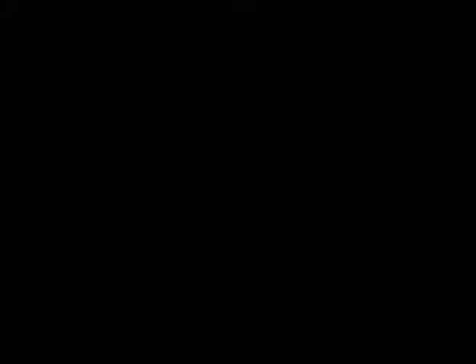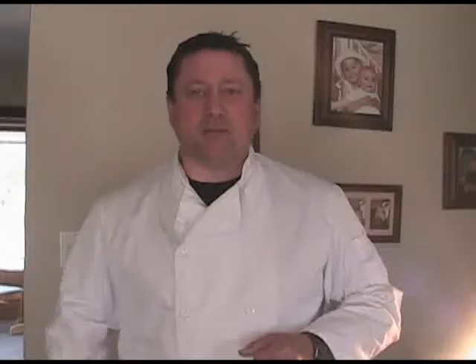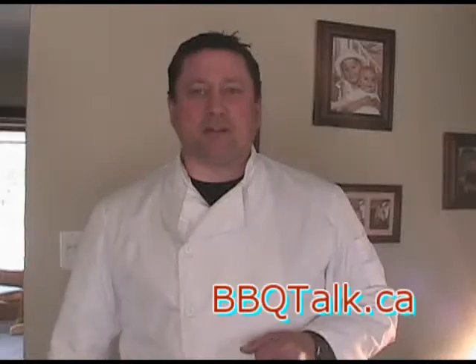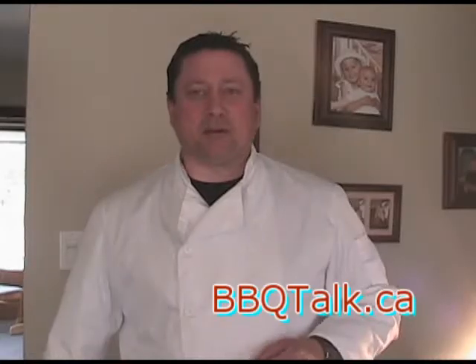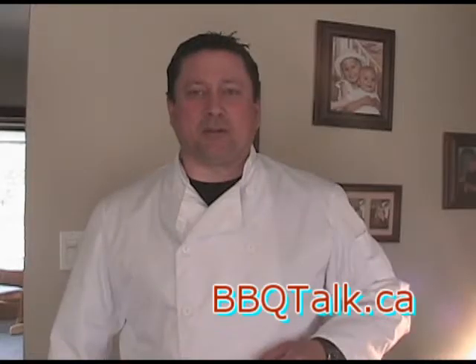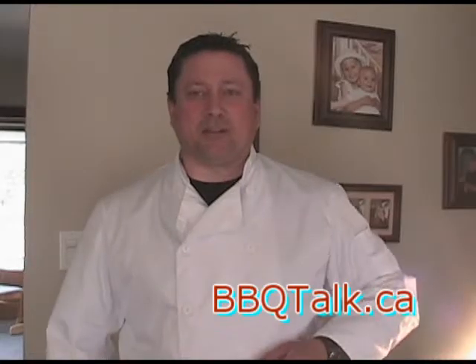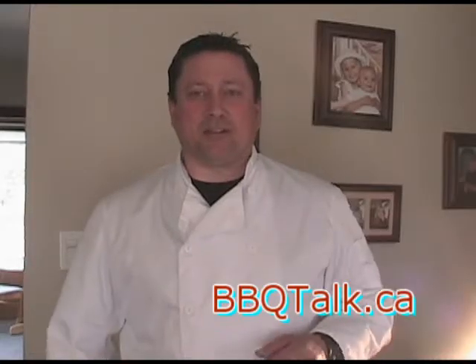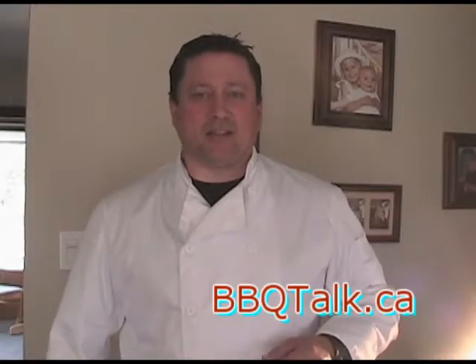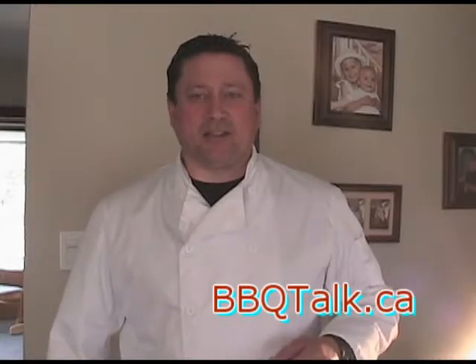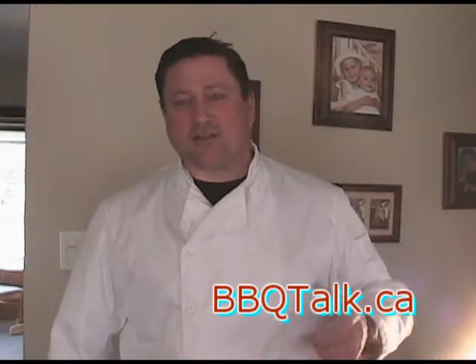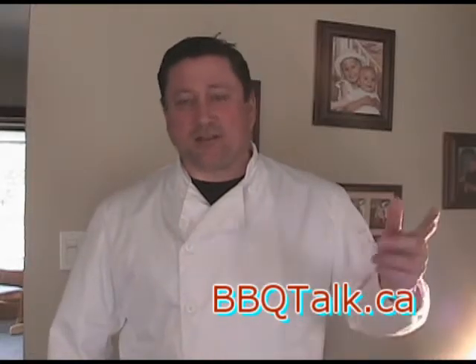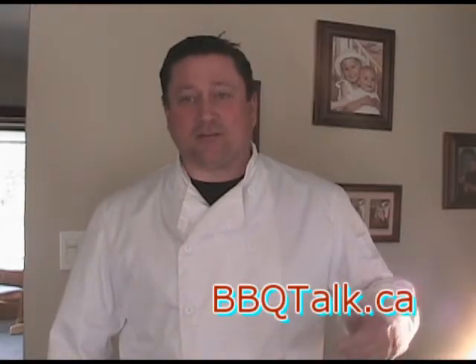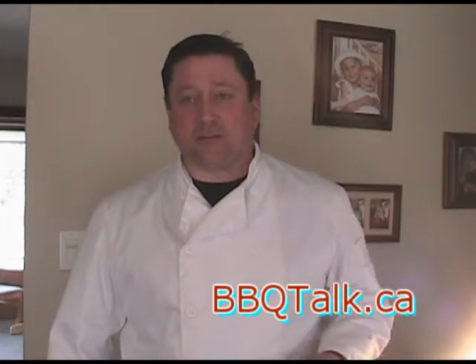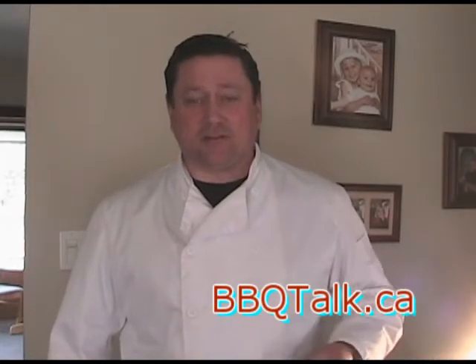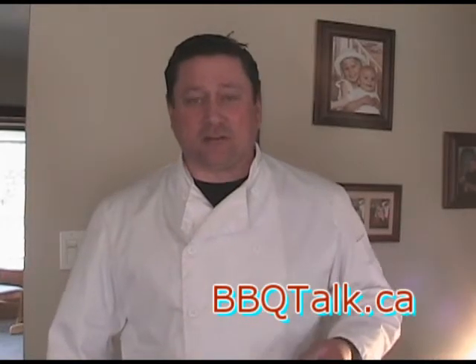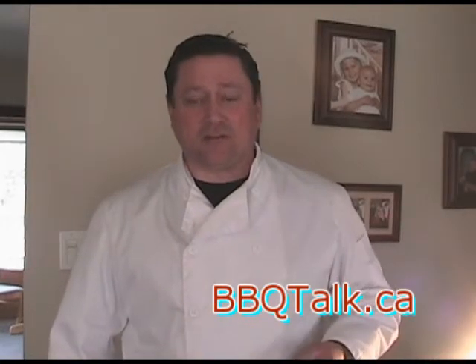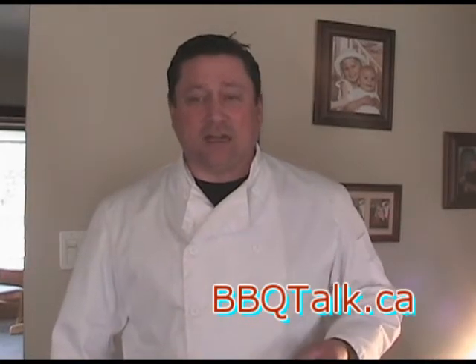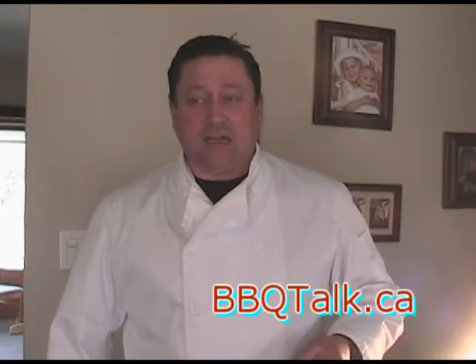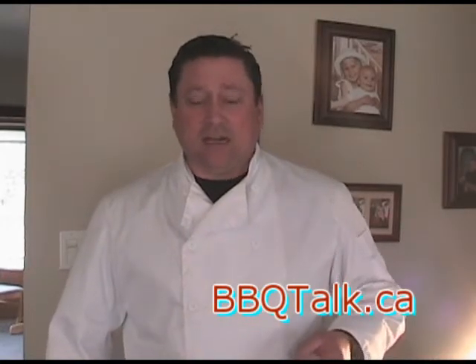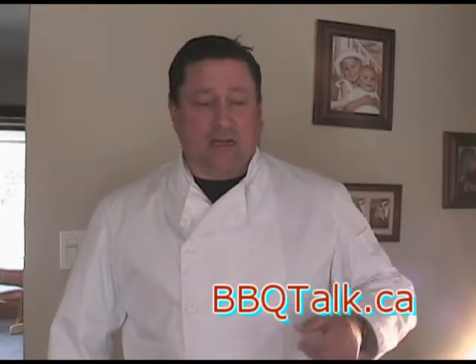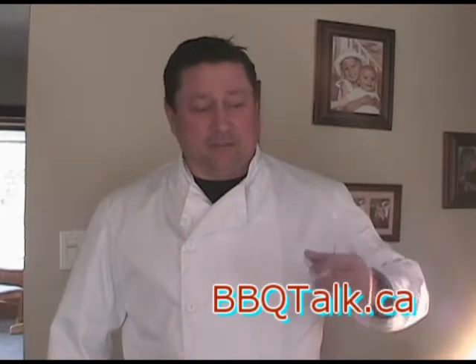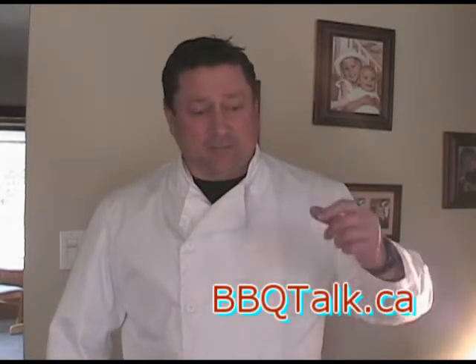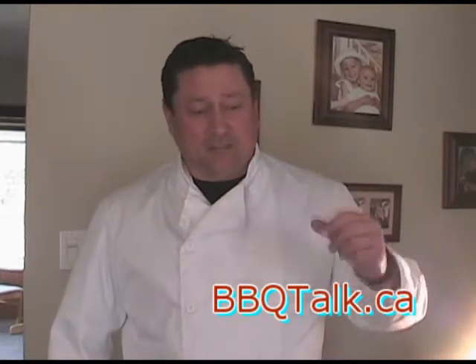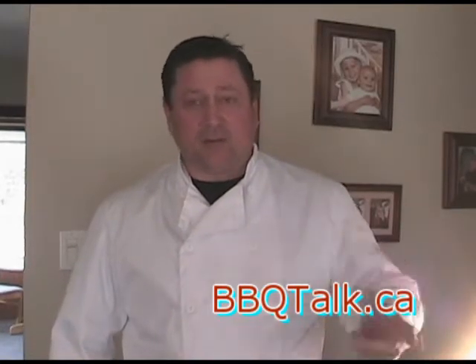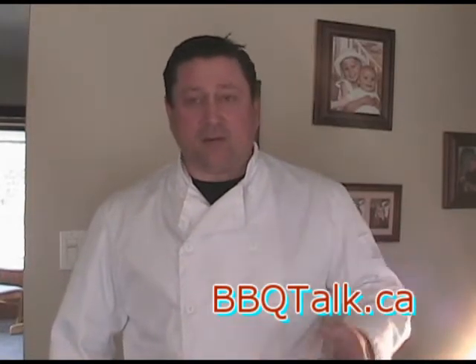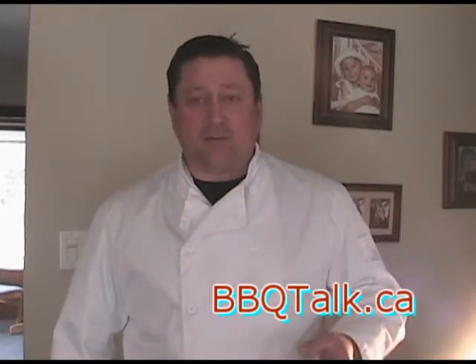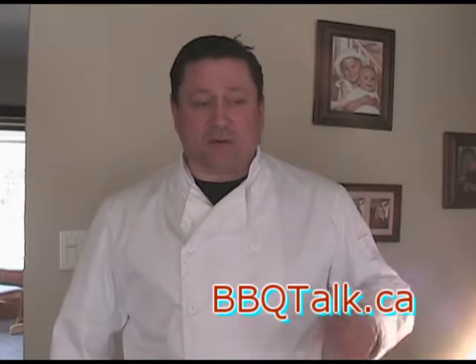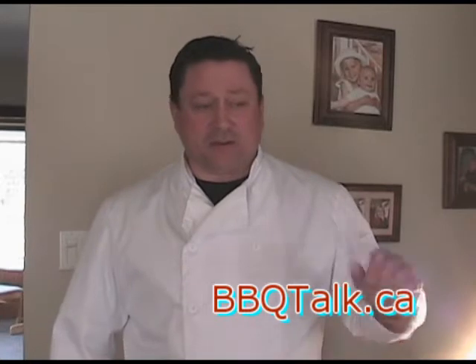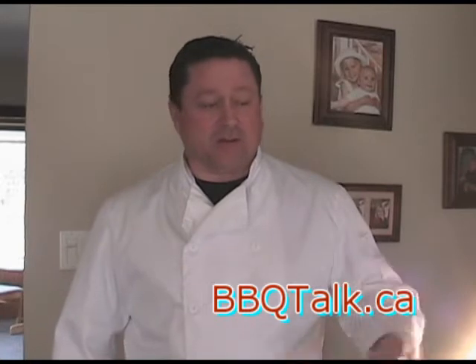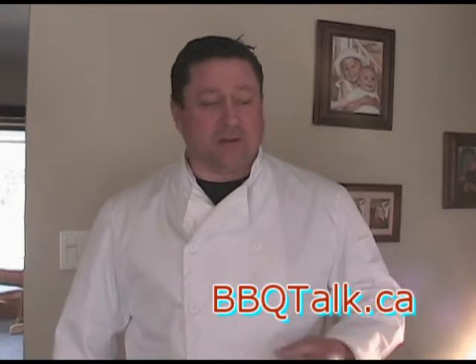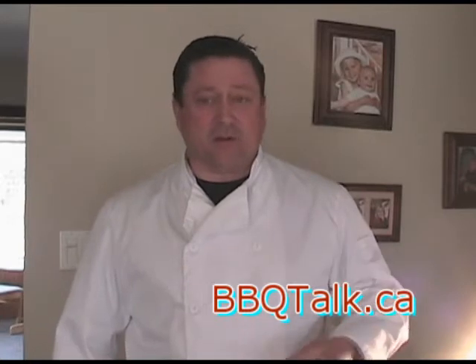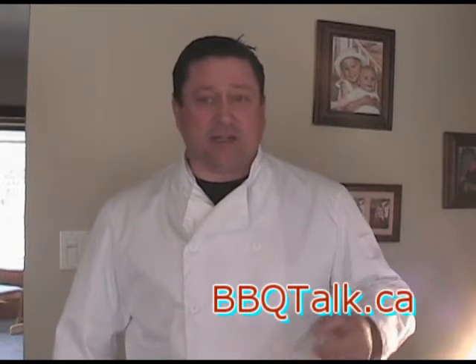Welcome back to BBQTalk.ca, a series of how-to cooking videos. I've got a fun one for you — it's going to be real quick.